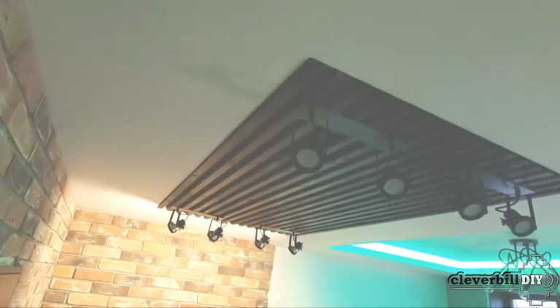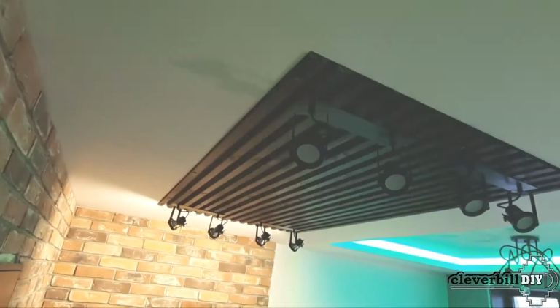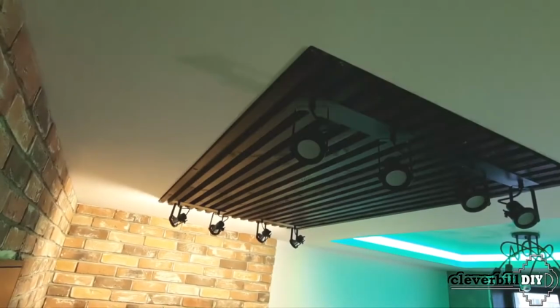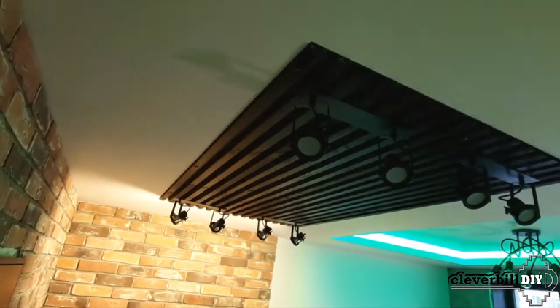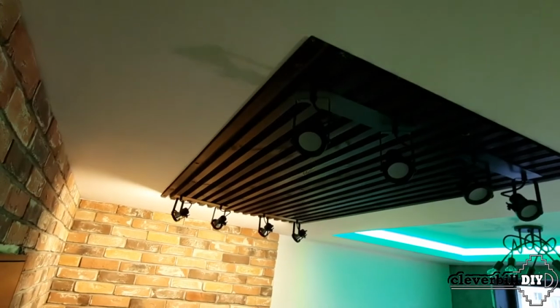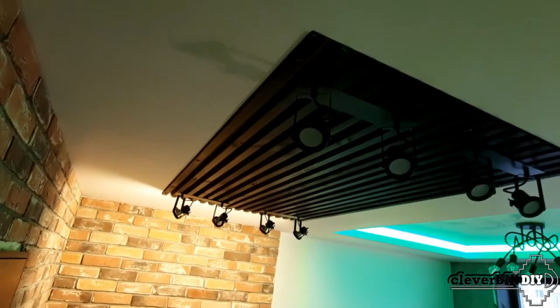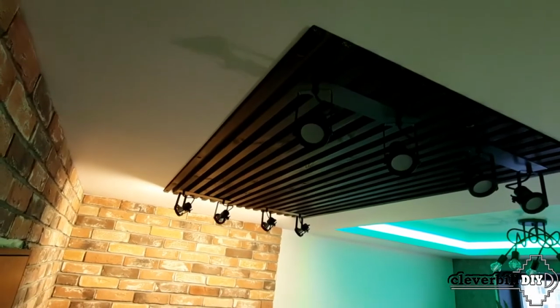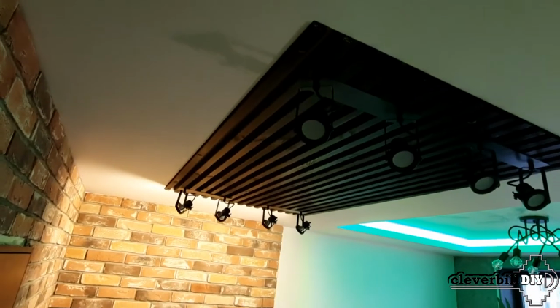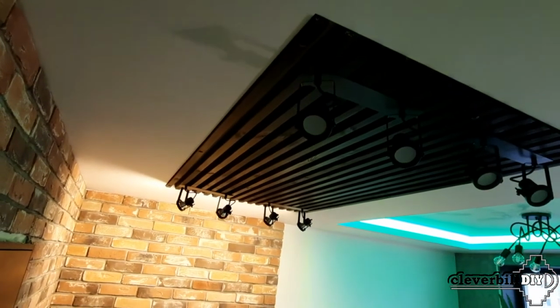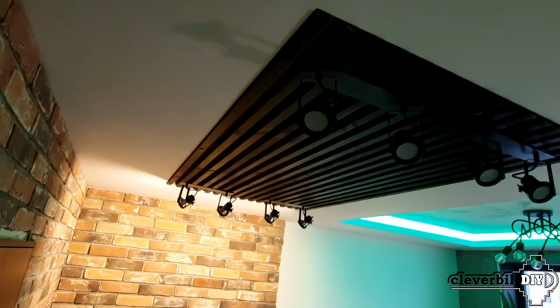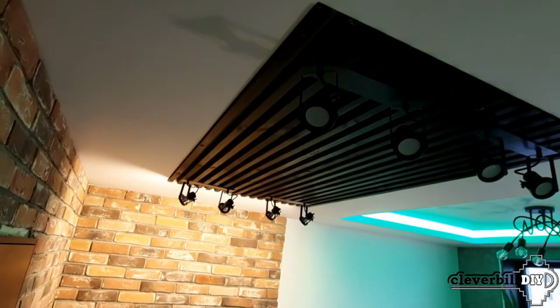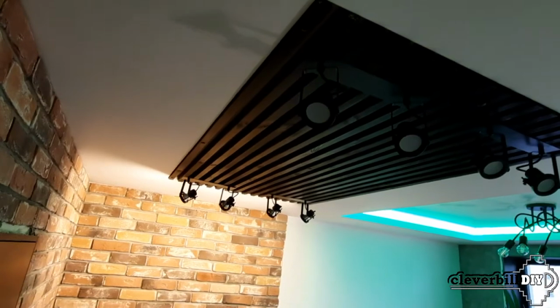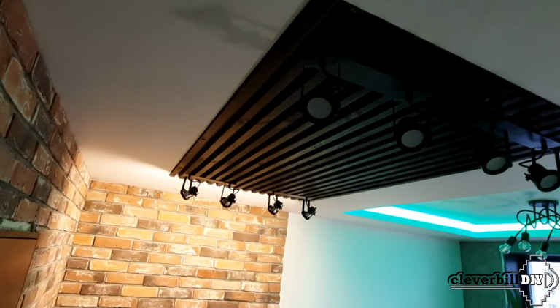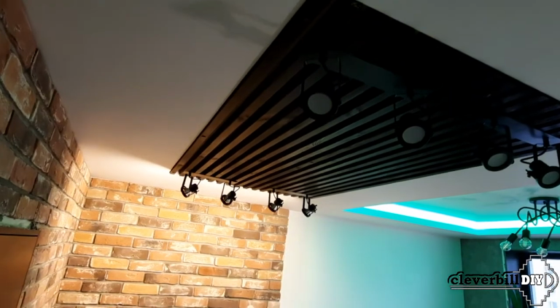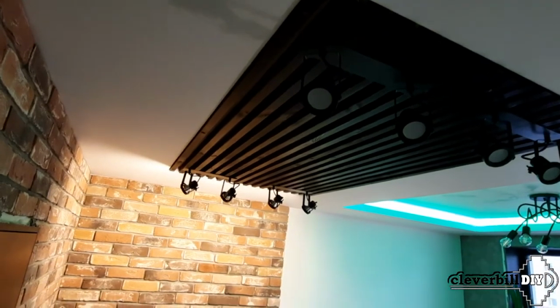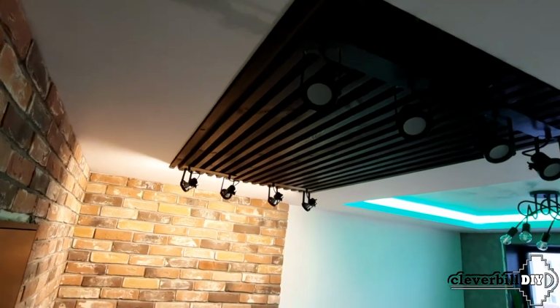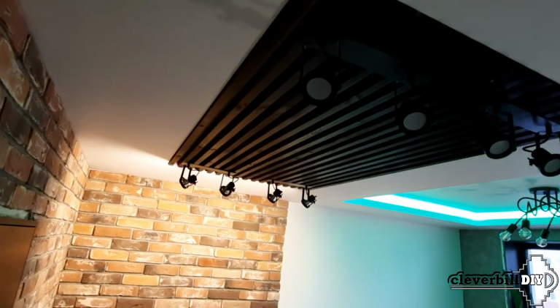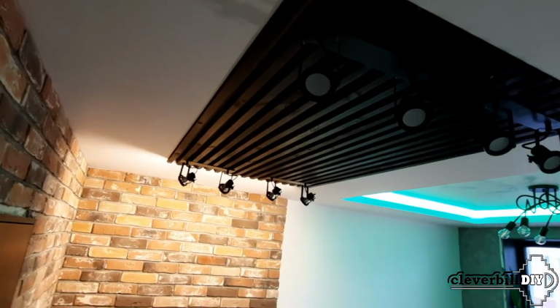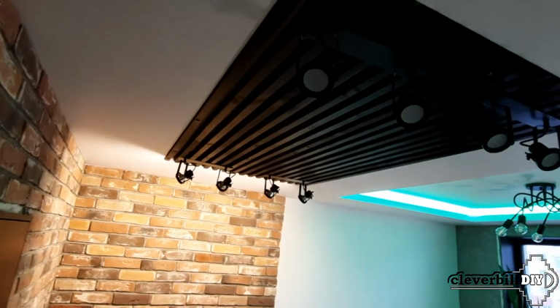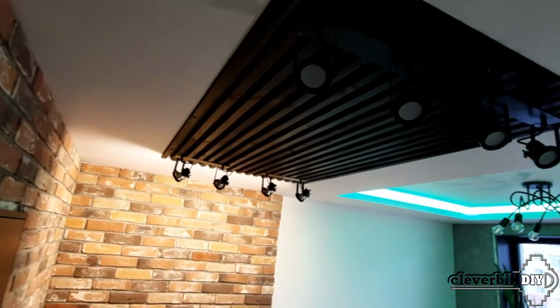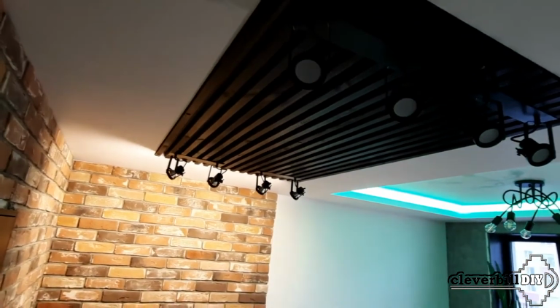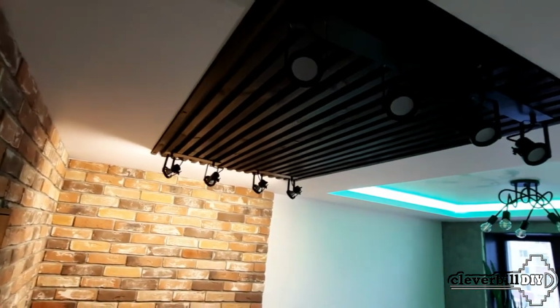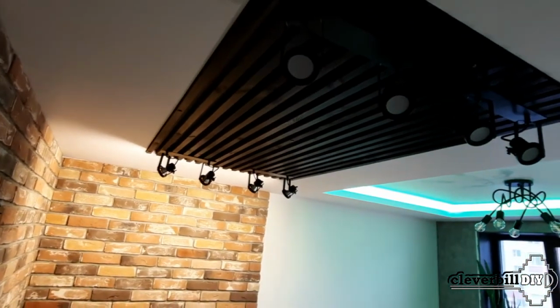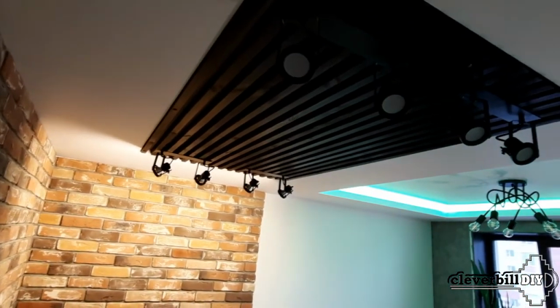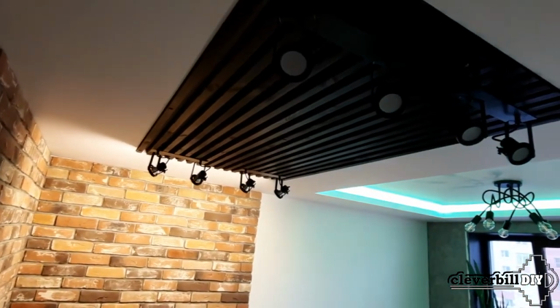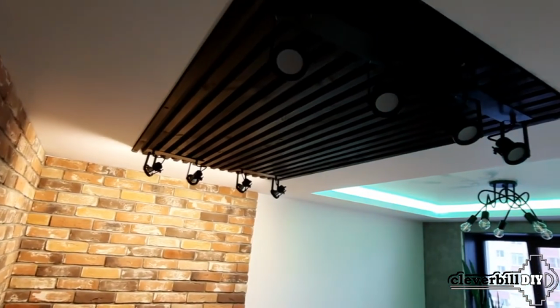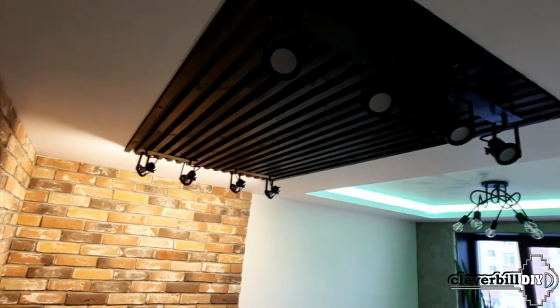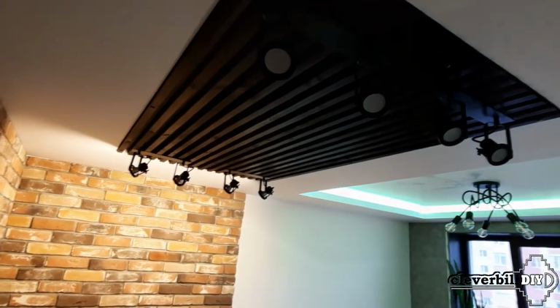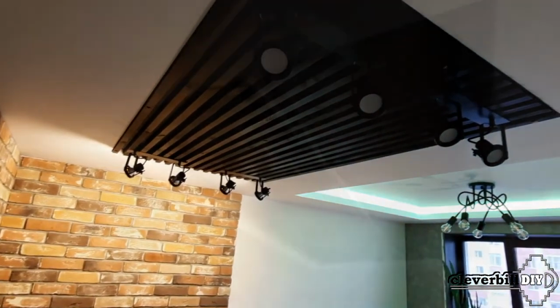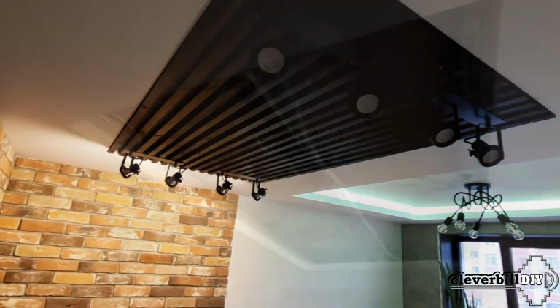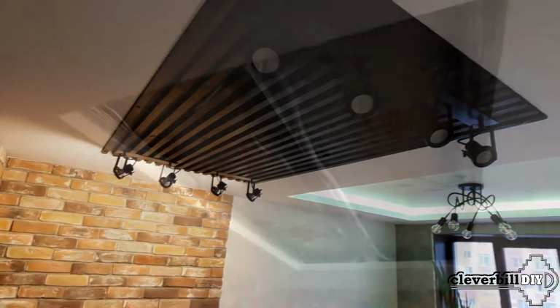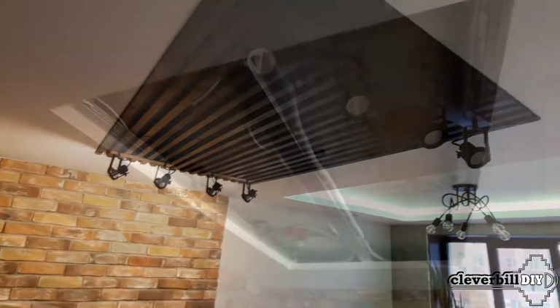Hello friends, in this small video, I would like to show and talk about the final element of the two-level ceiling.